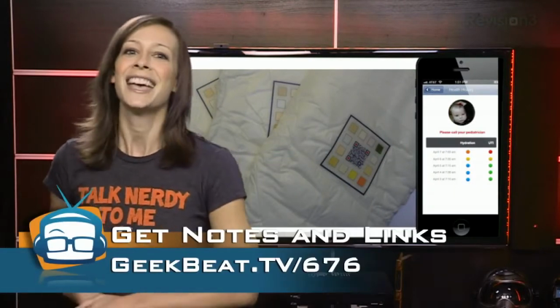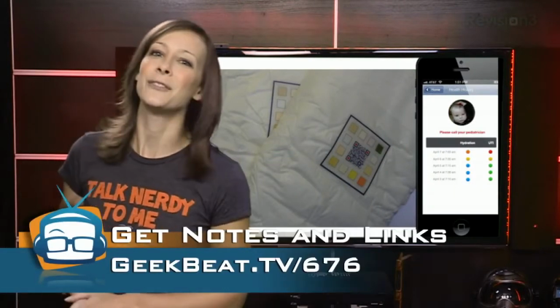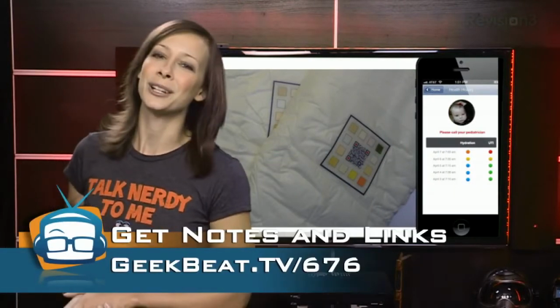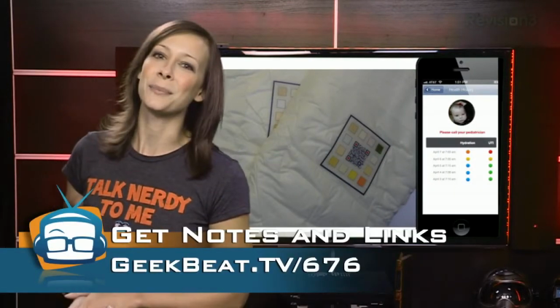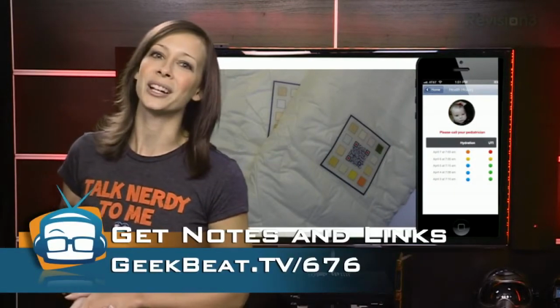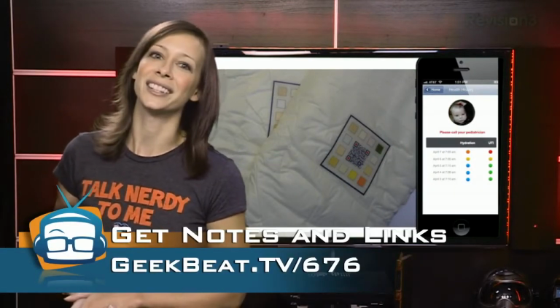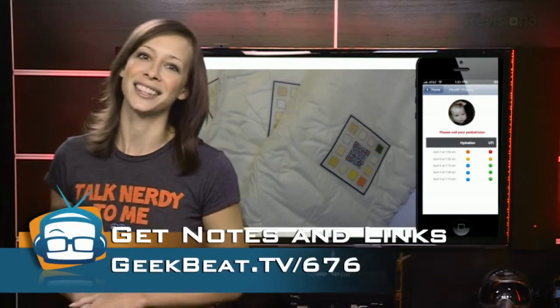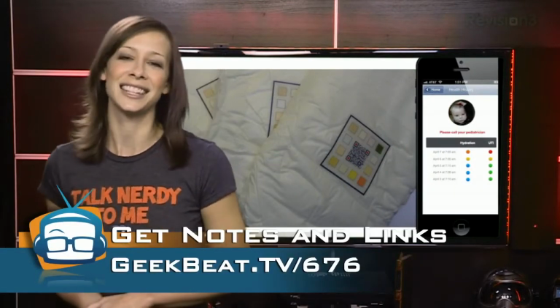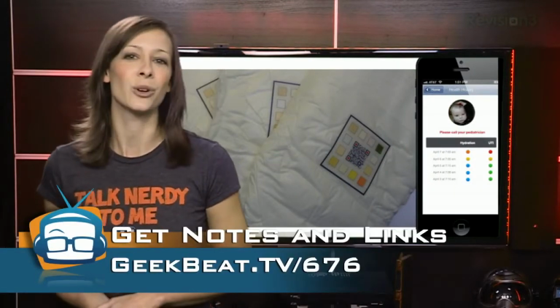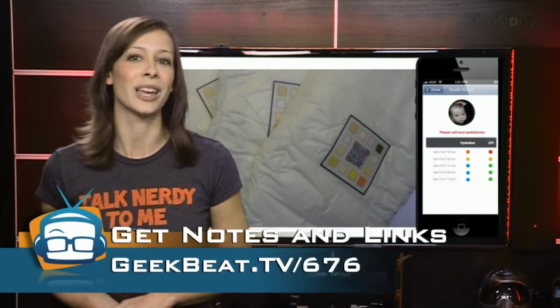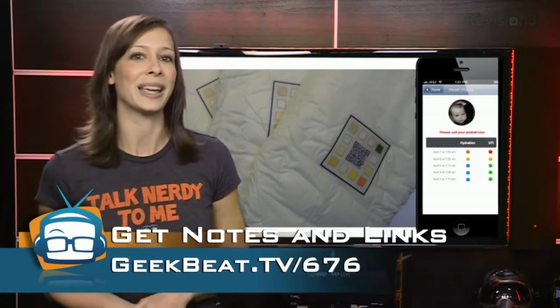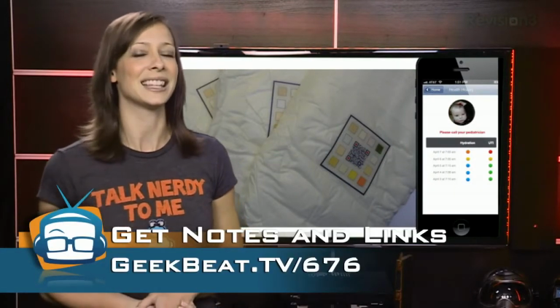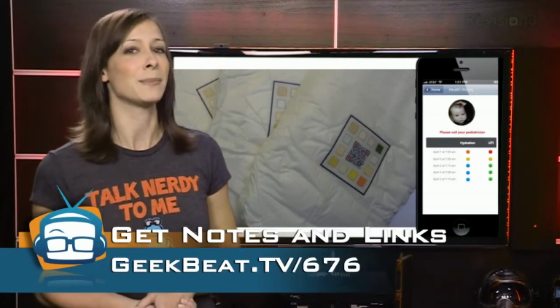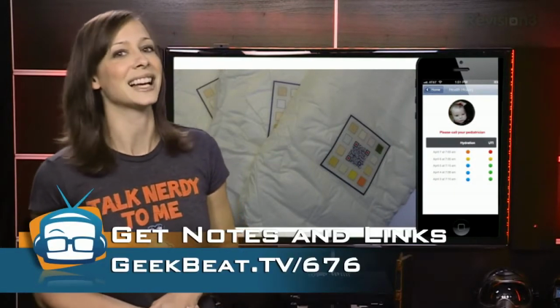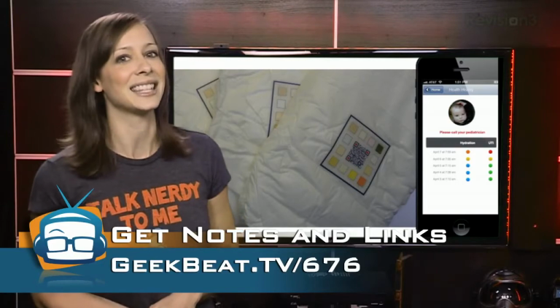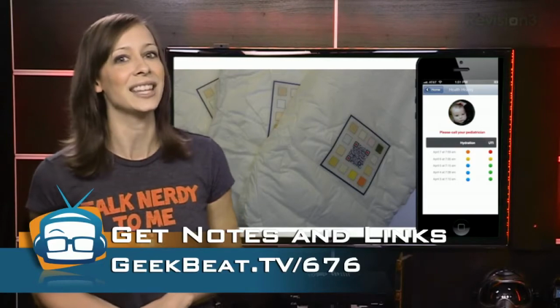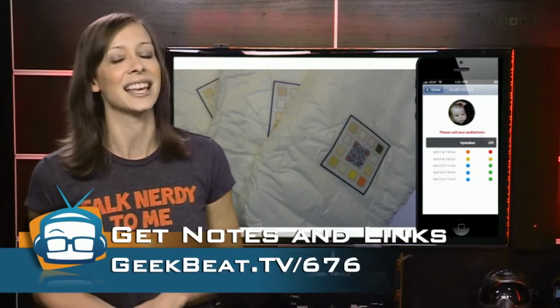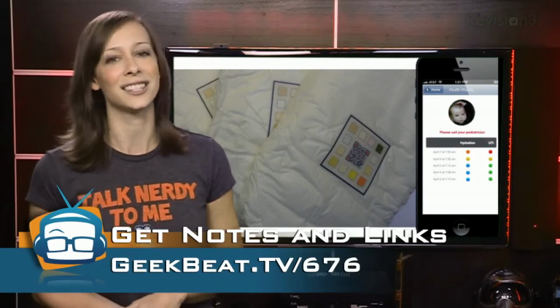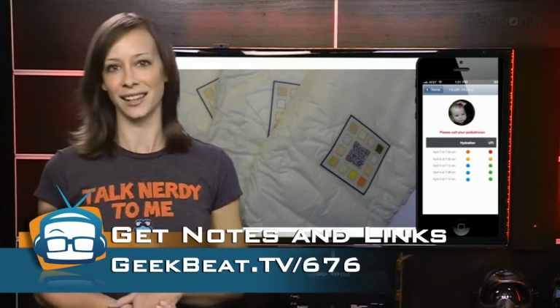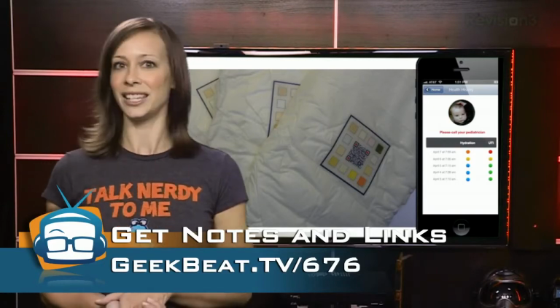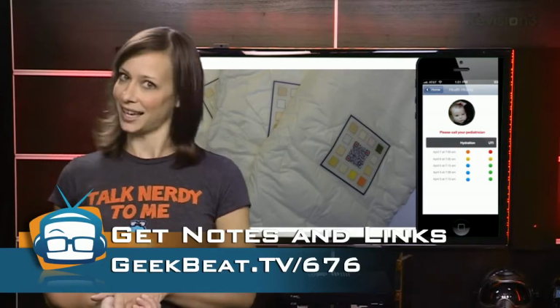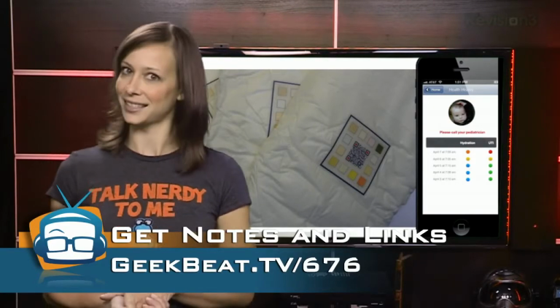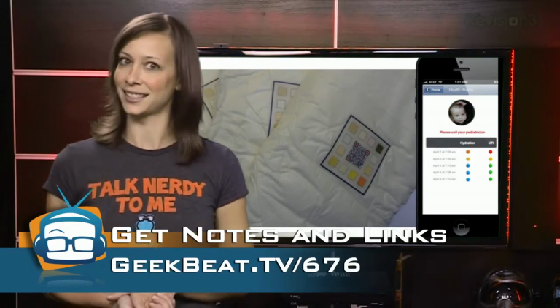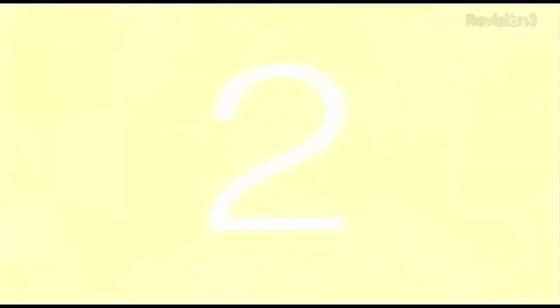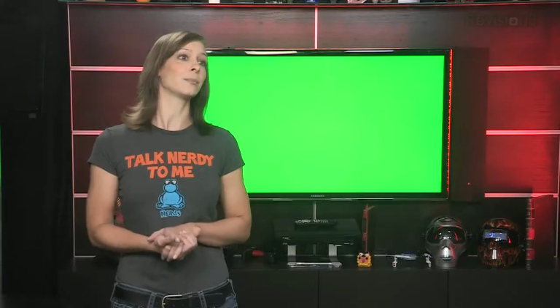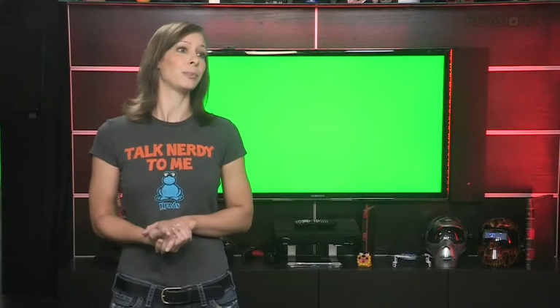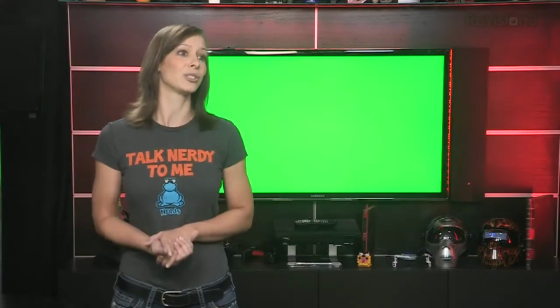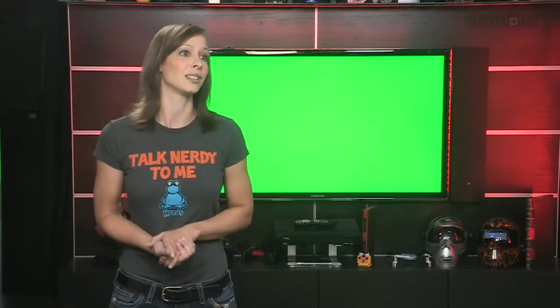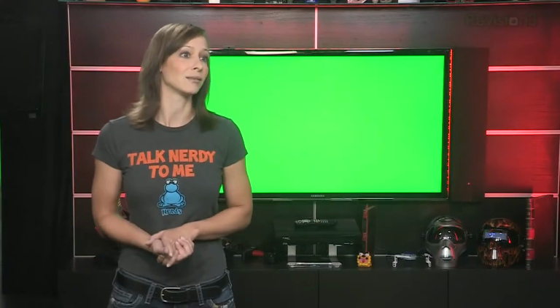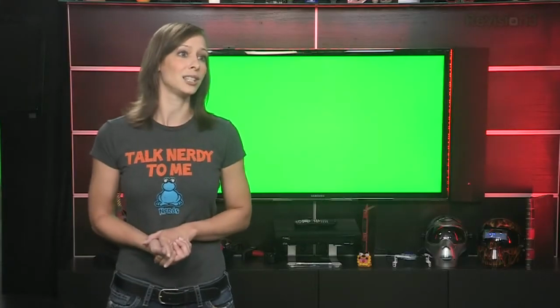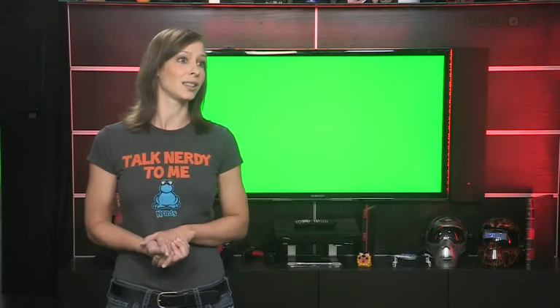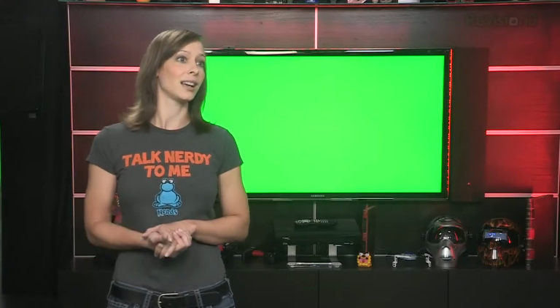If you want to support it, a link to the Indiegogo campaign is at geekbeat.tv/676.